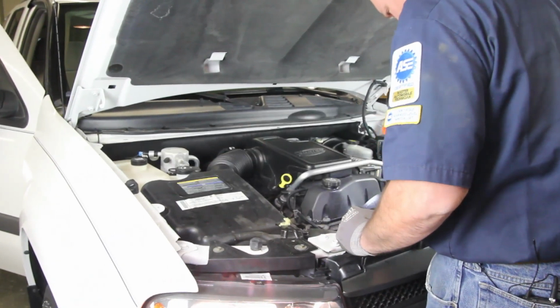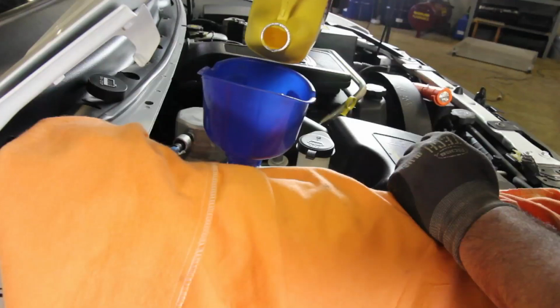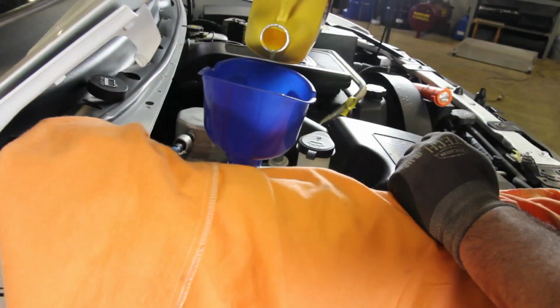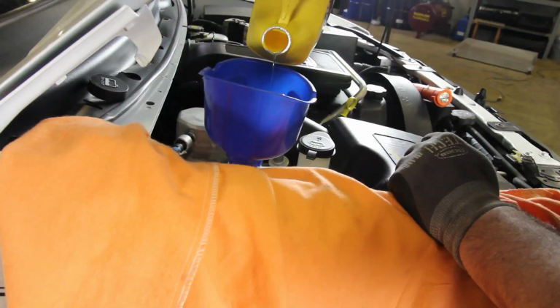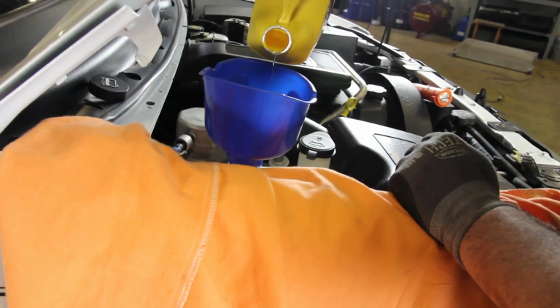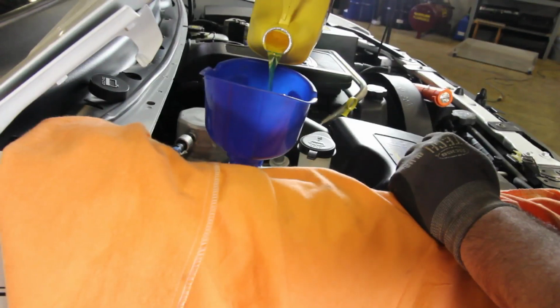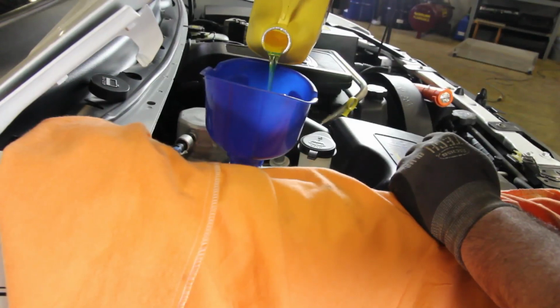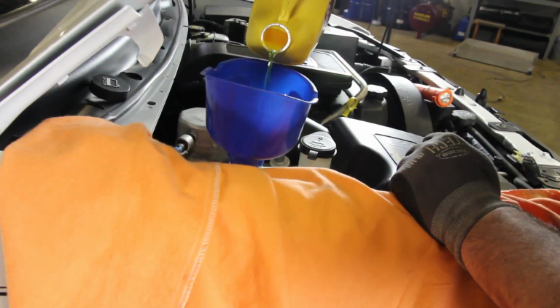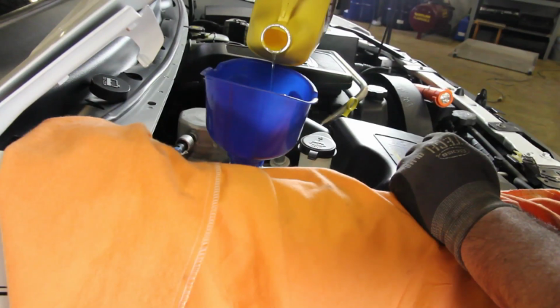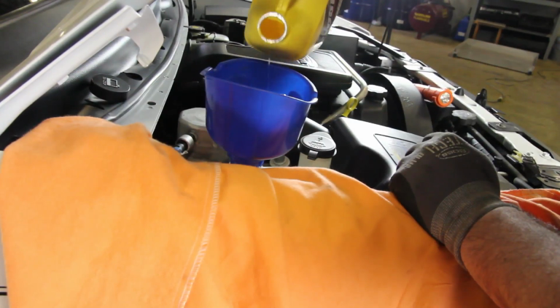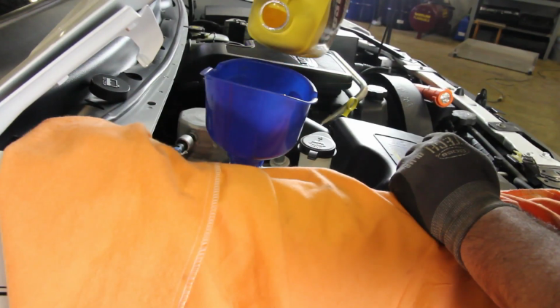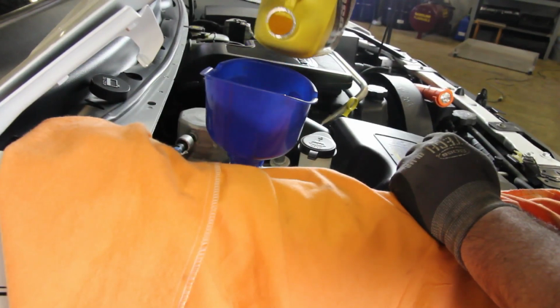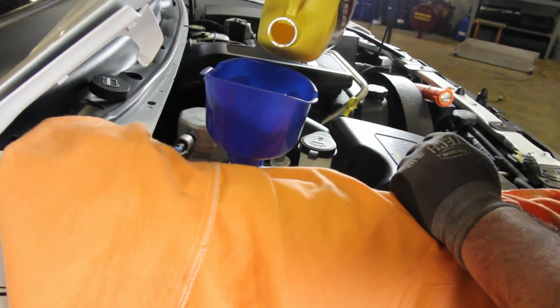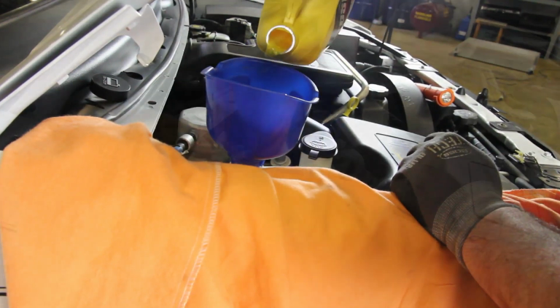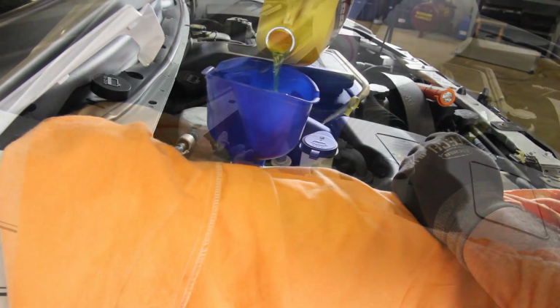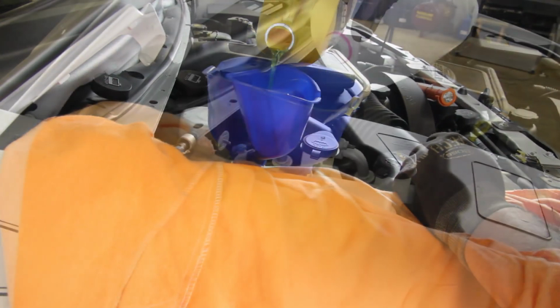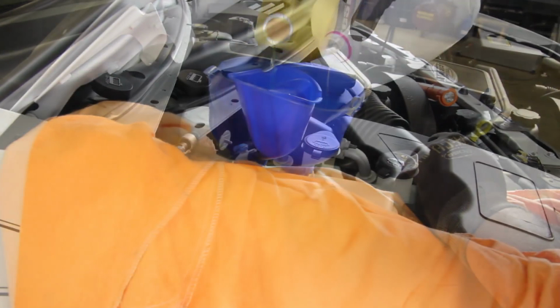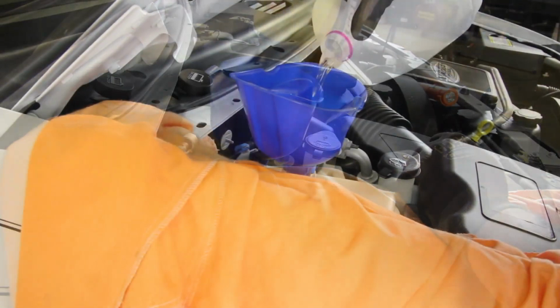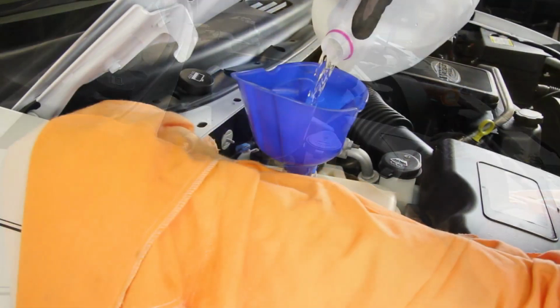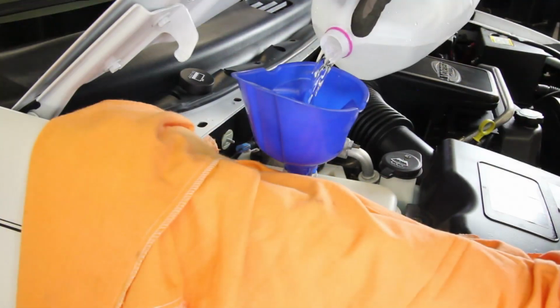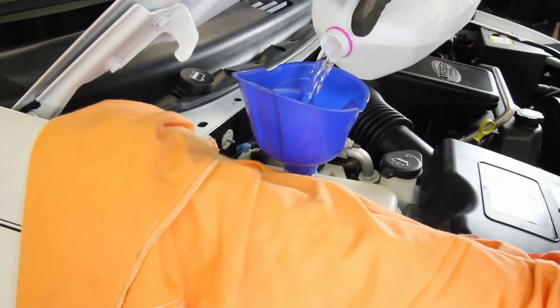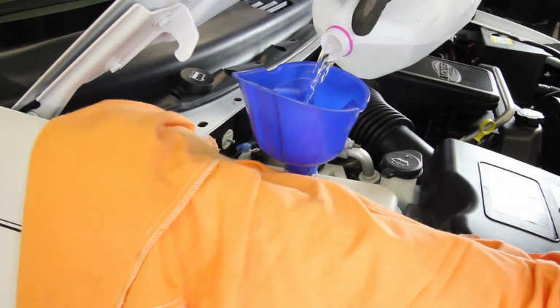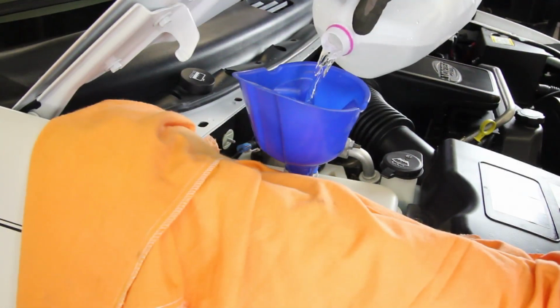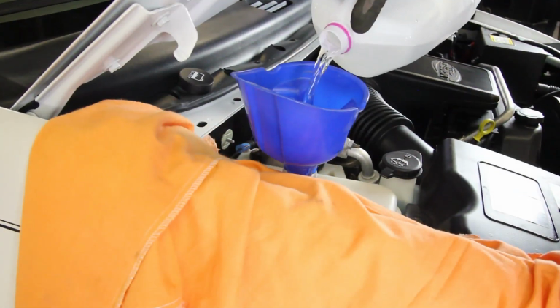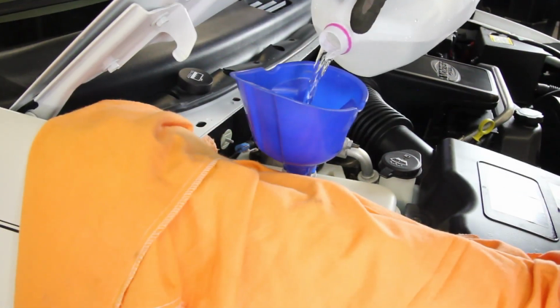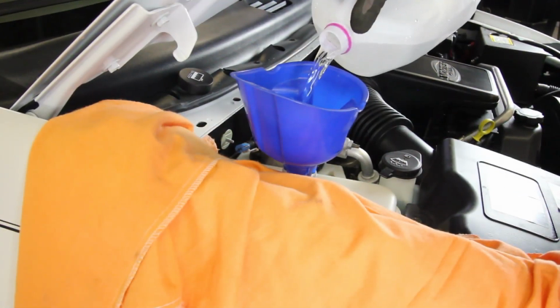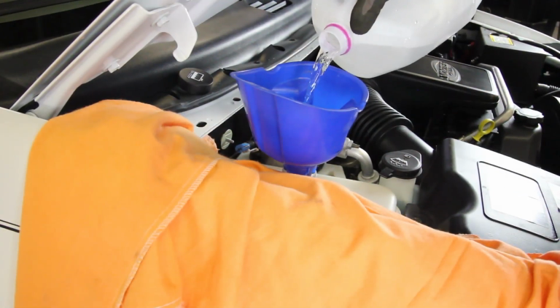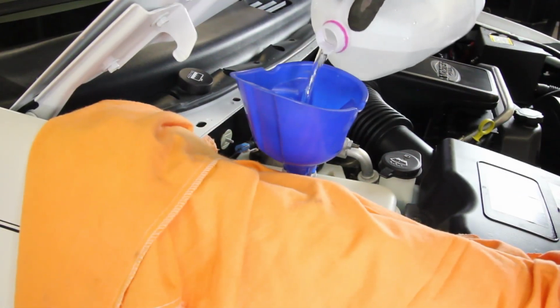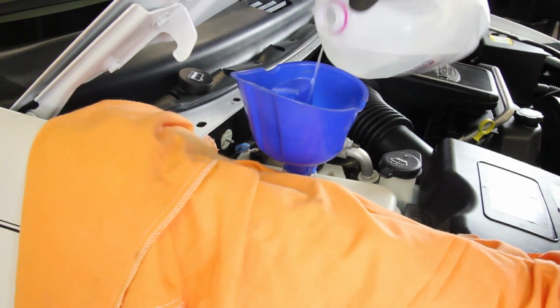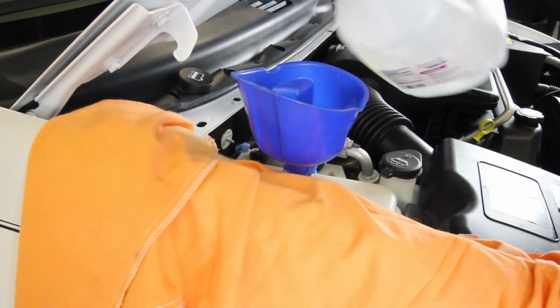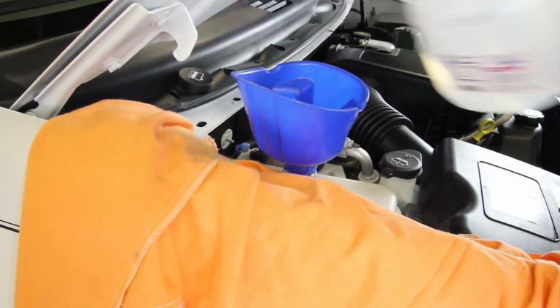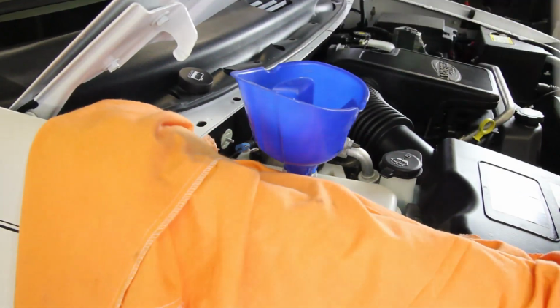Shut the engine off and allow to cool completely. Top the recovery tank off to manufacturer specs.